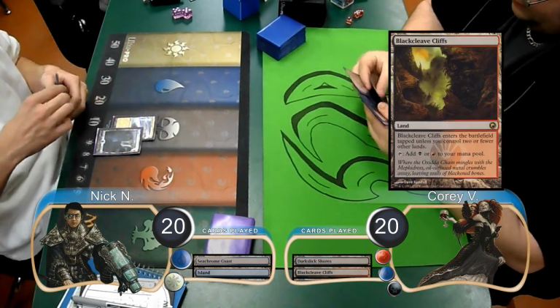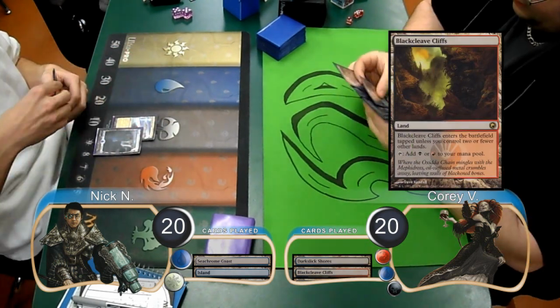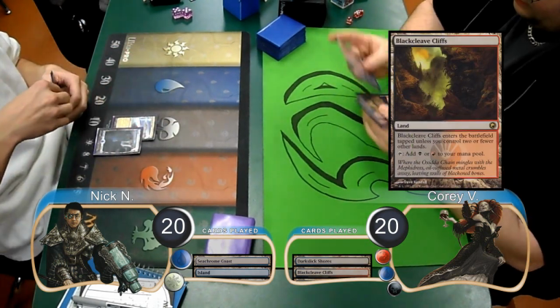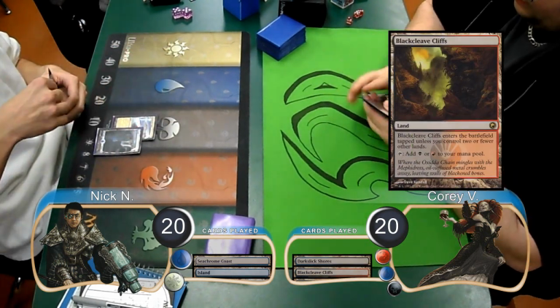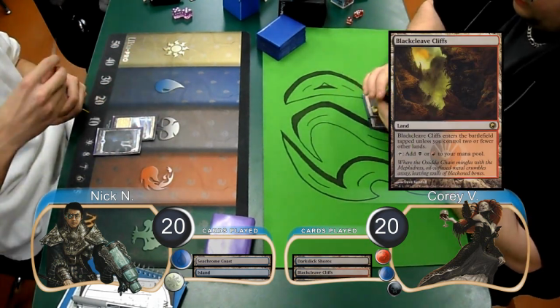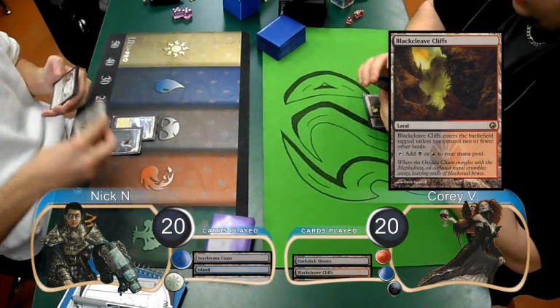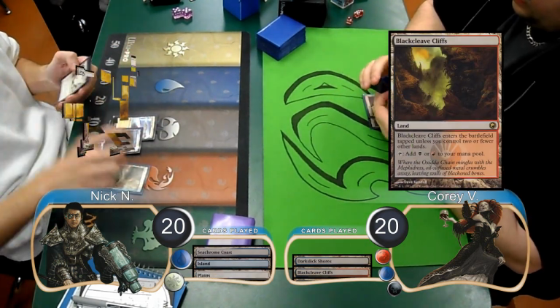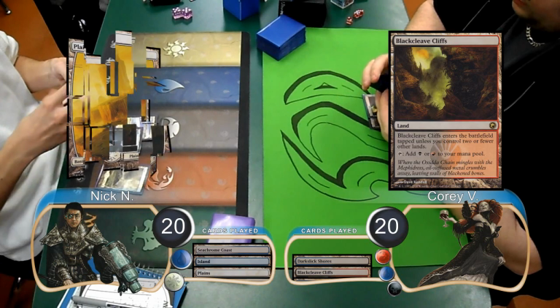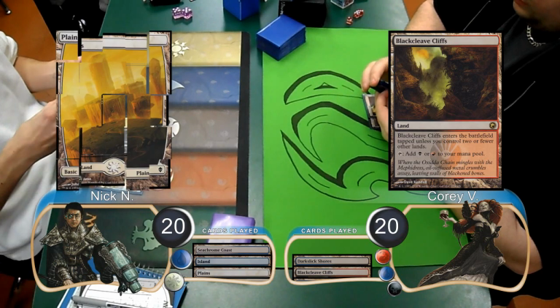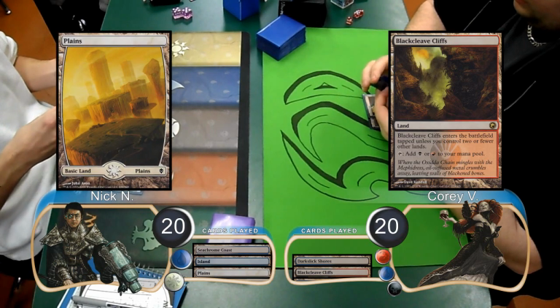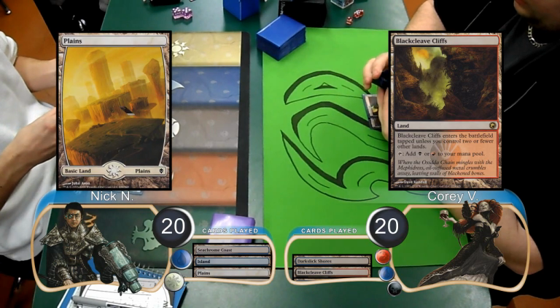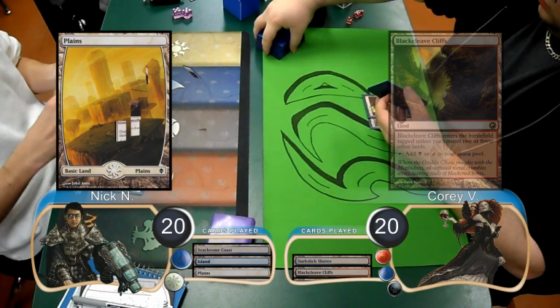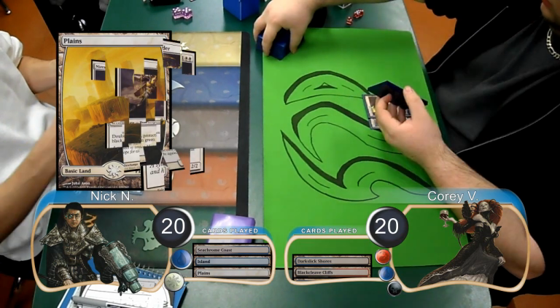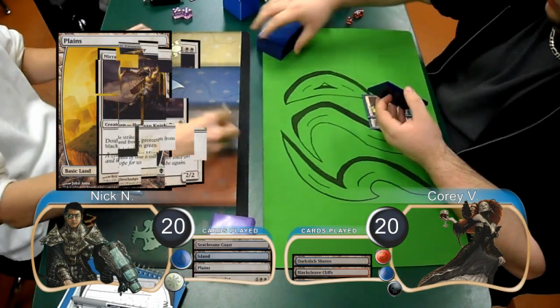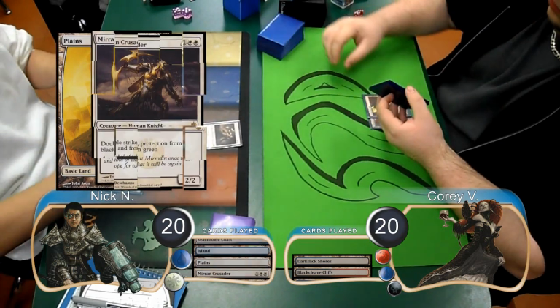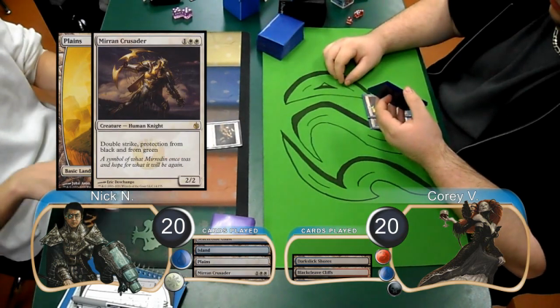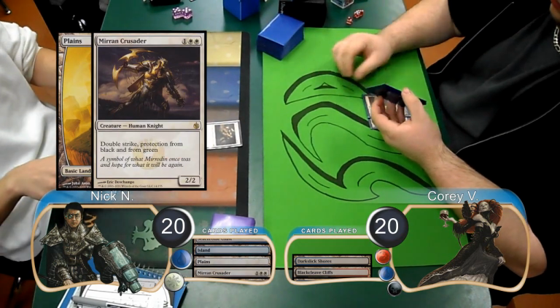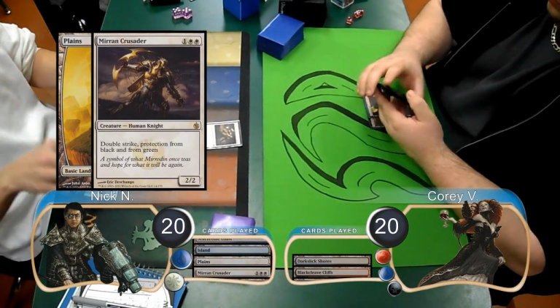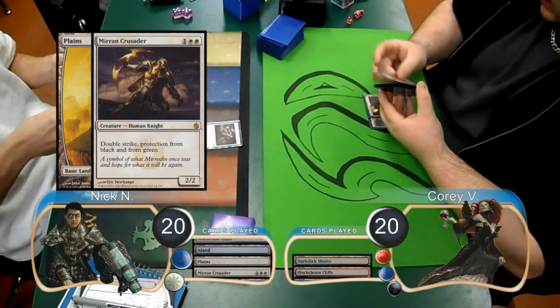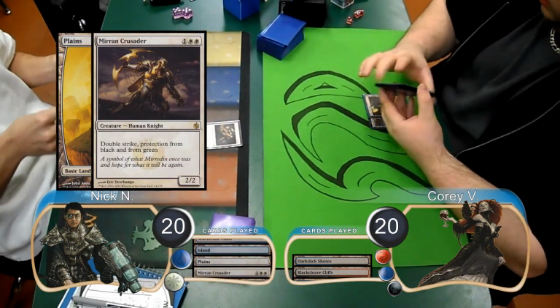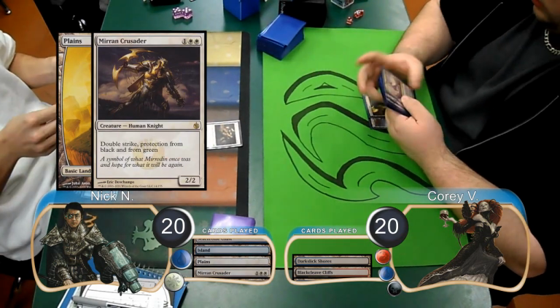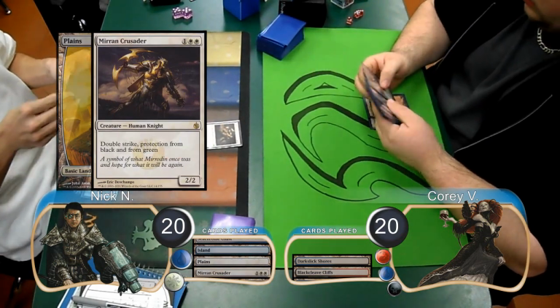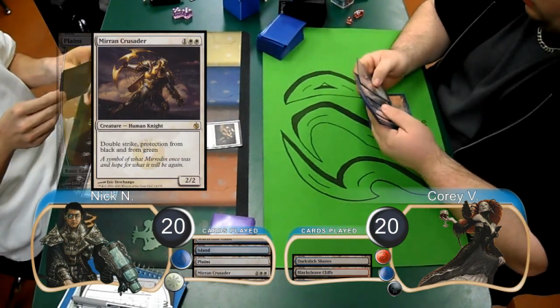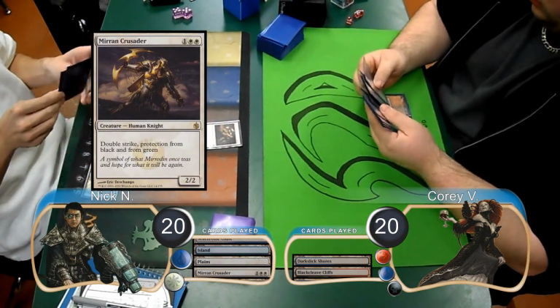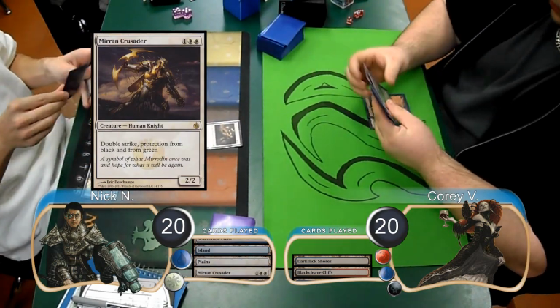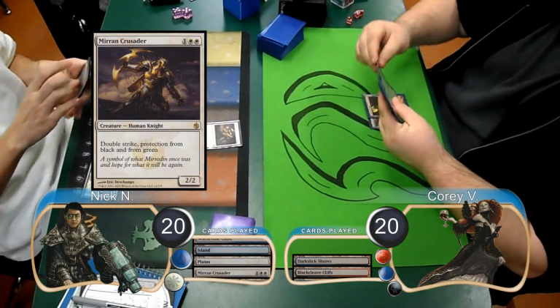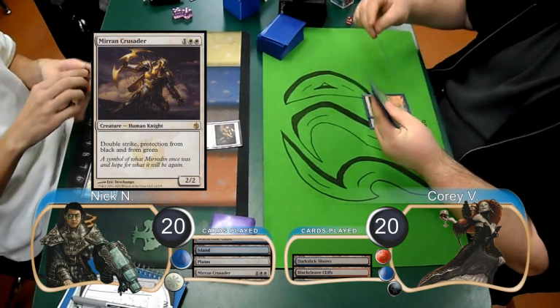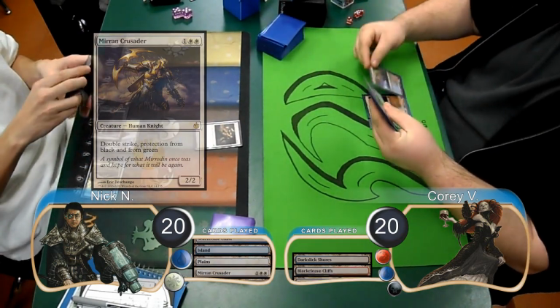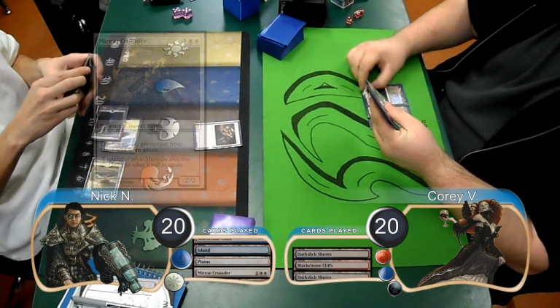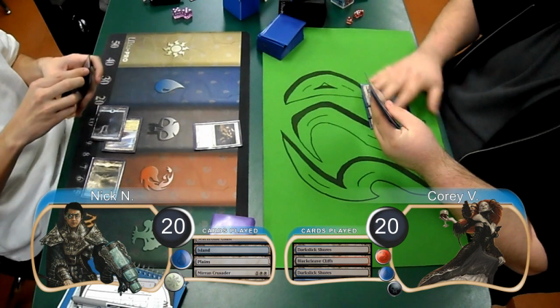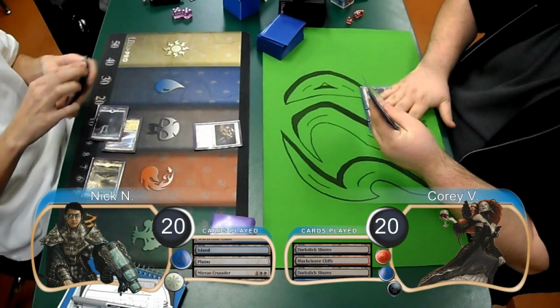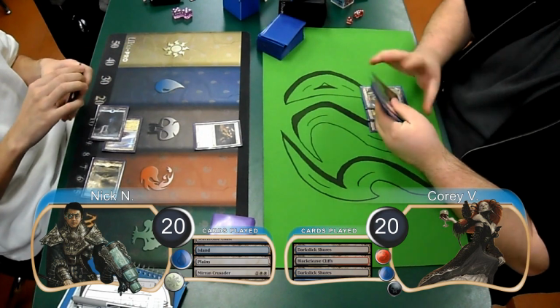Nick played his third land, a Plains, and cast a Mirren Crusader. Corey allowed the Crusader to resolve and then played land go for his turn.